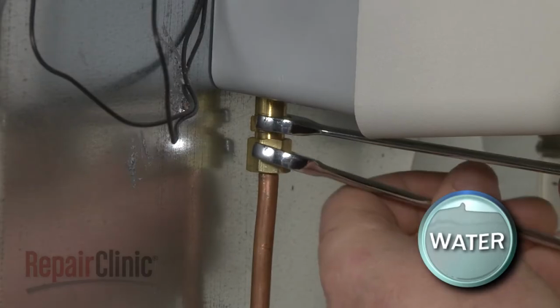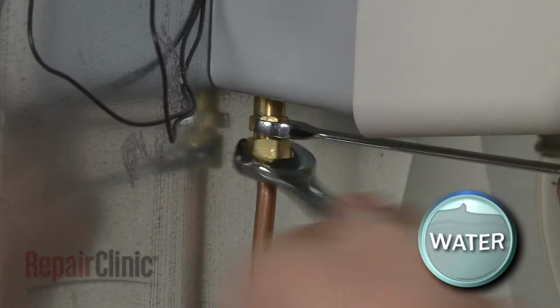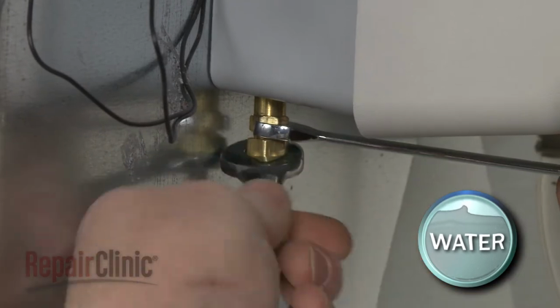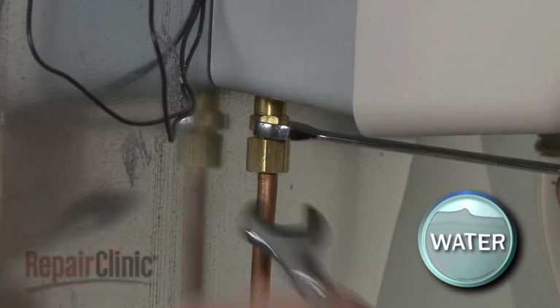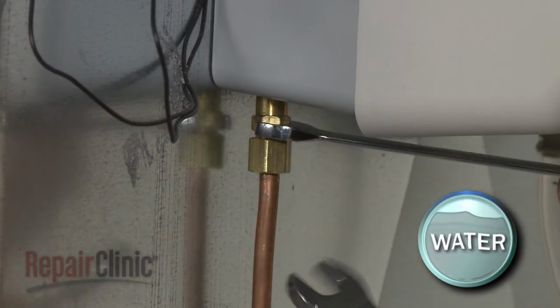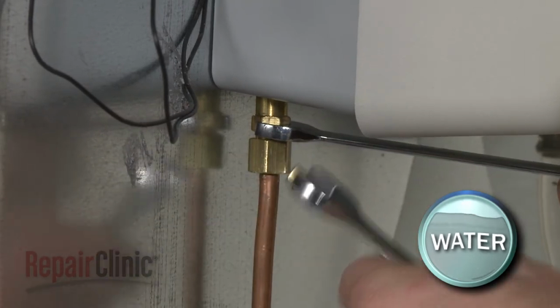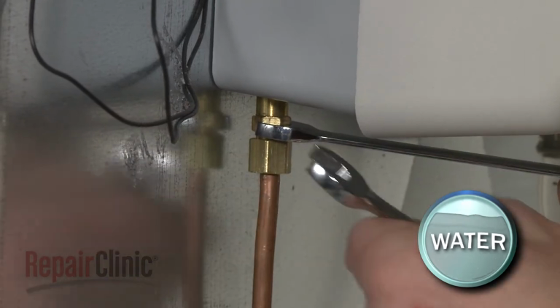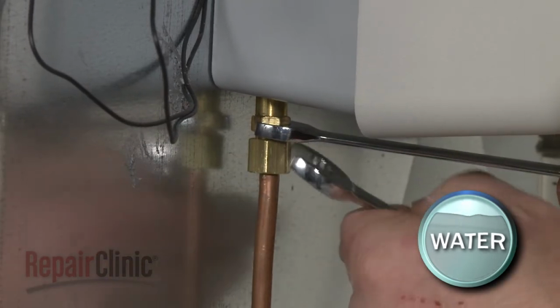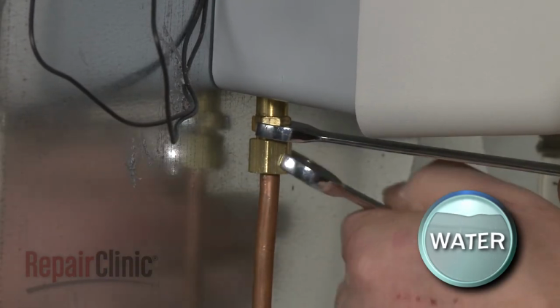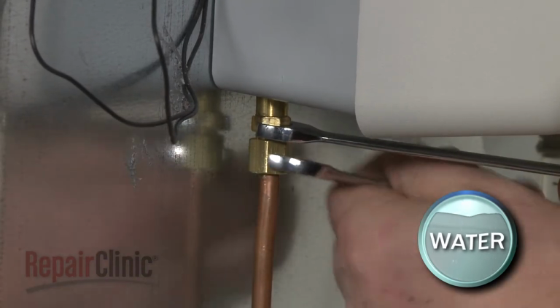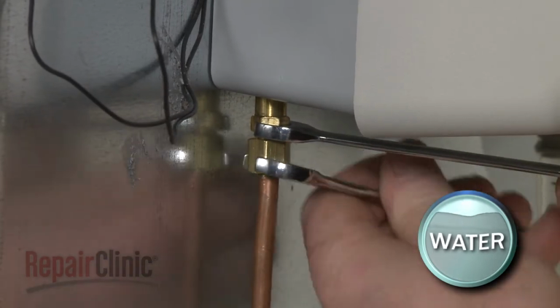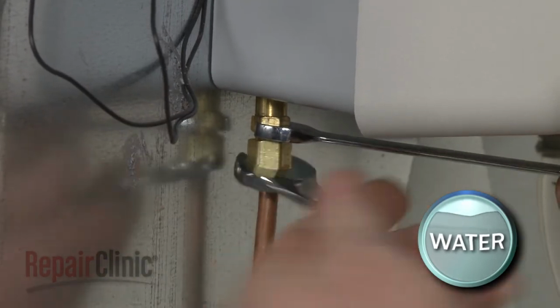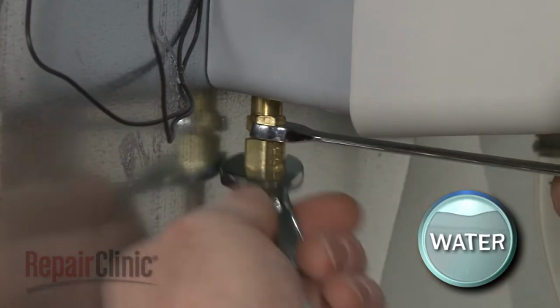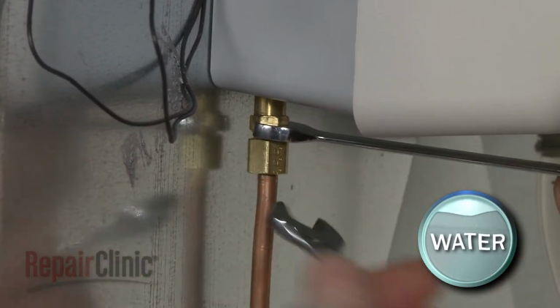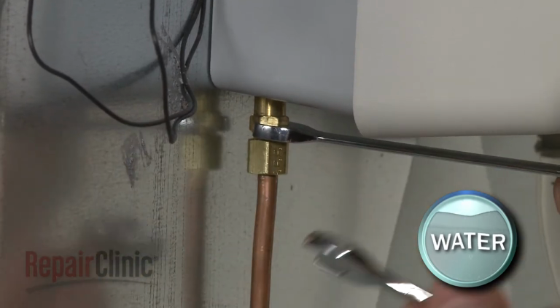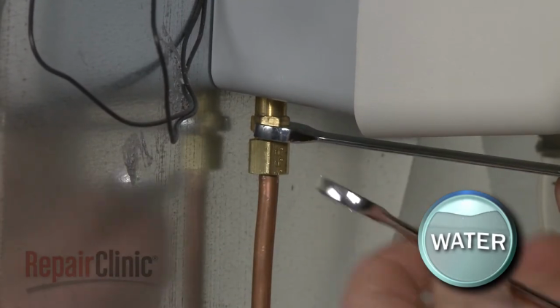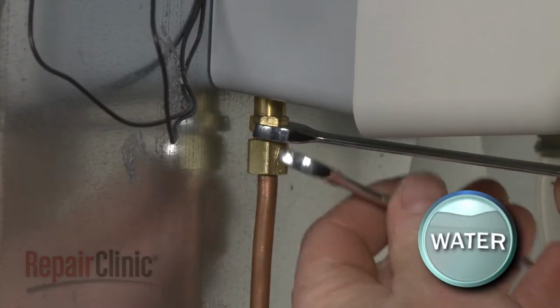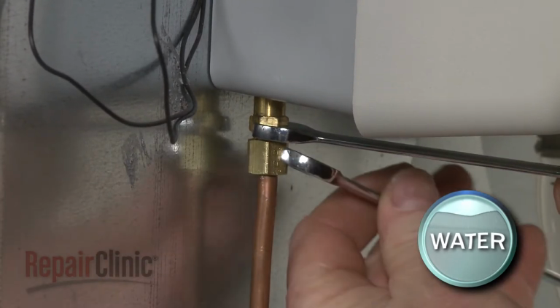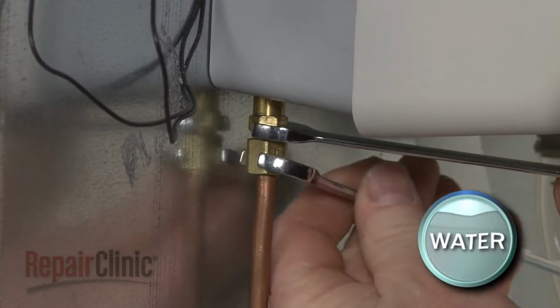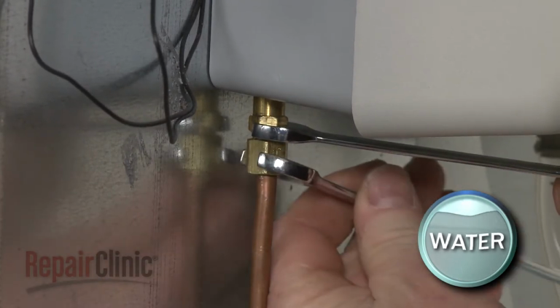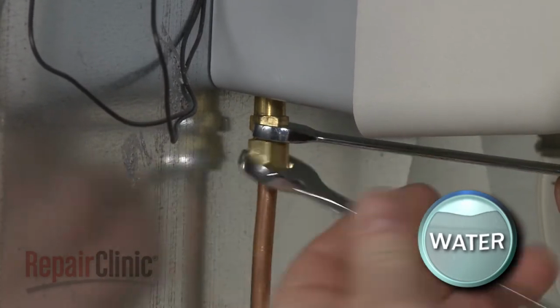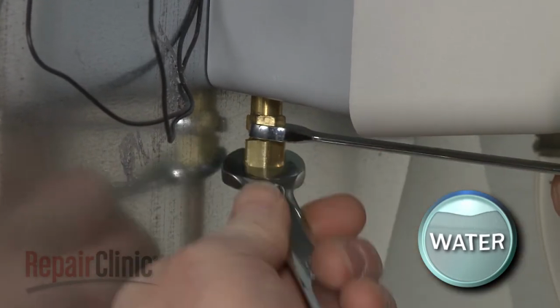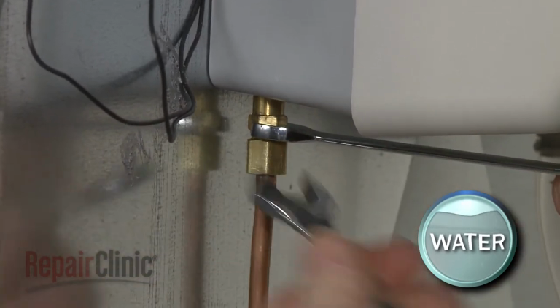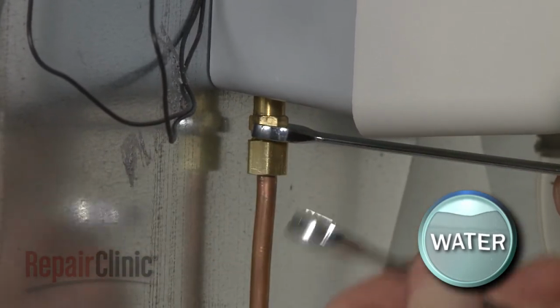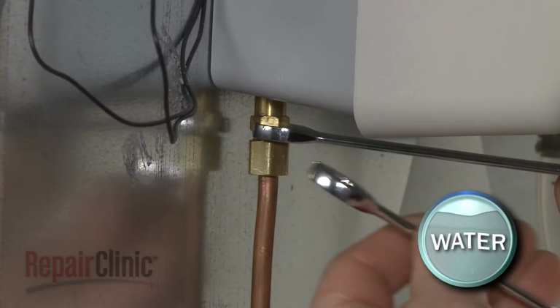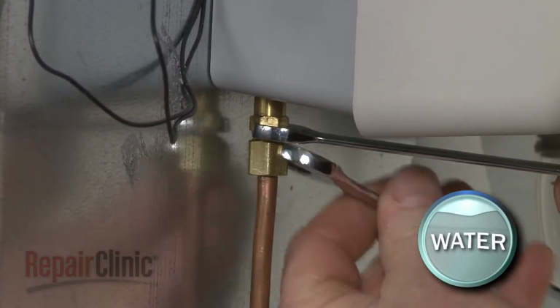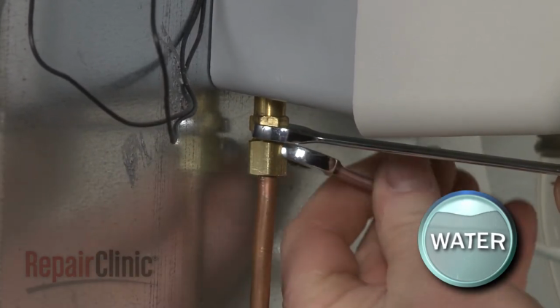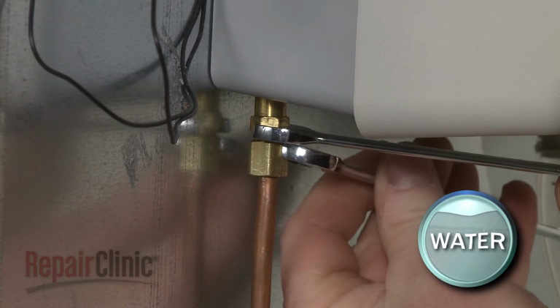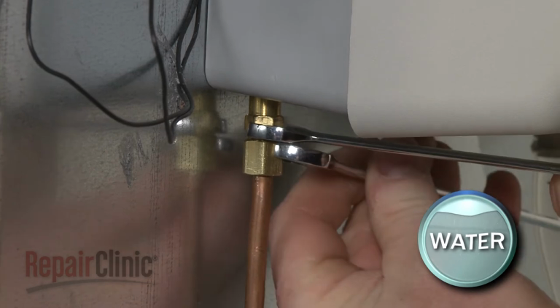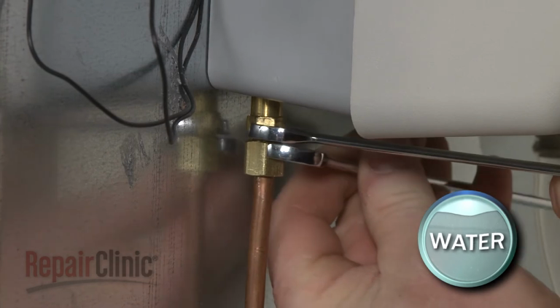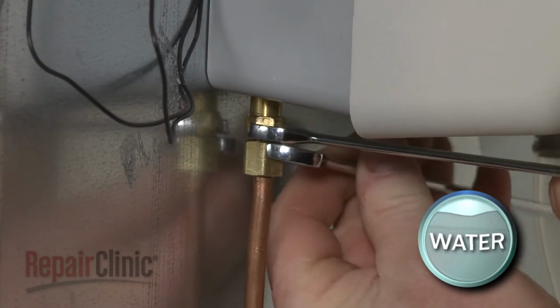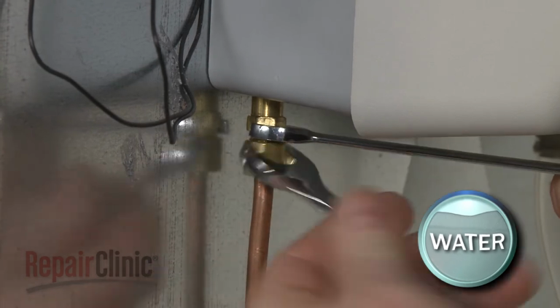Next, disconnect the water supply line from the inlet valve. Be prepared for some water to spill out.